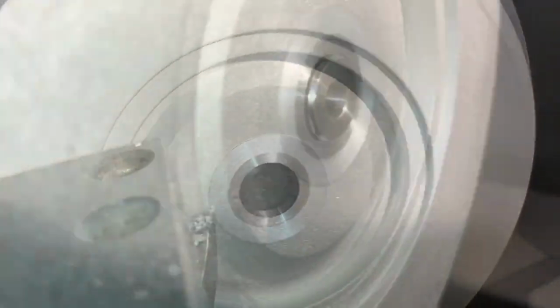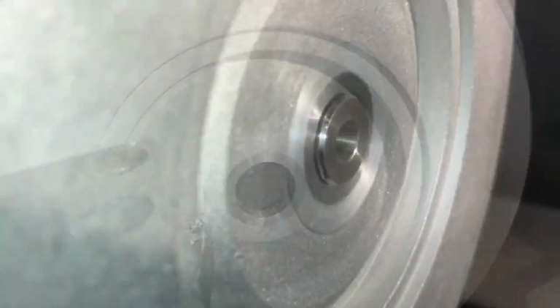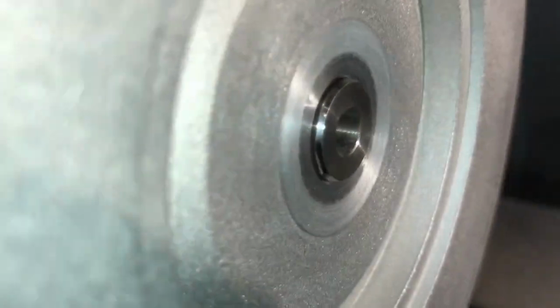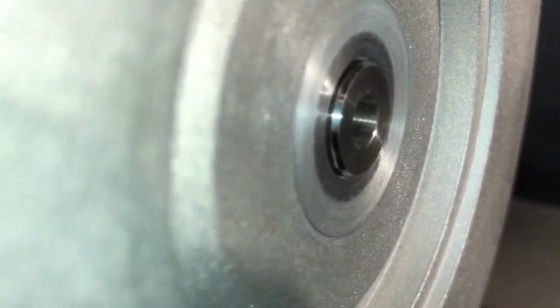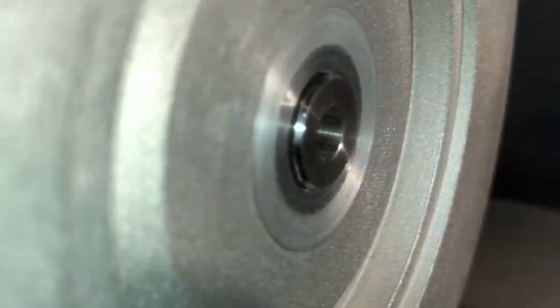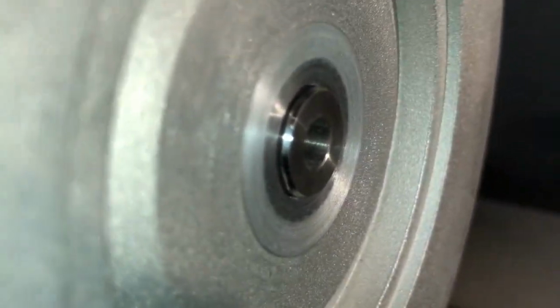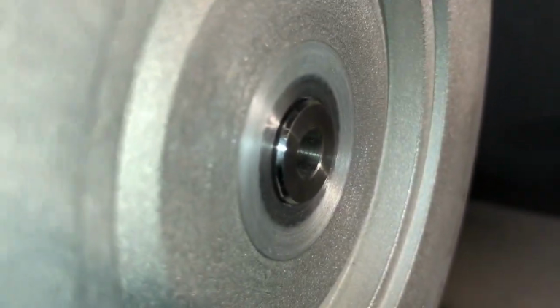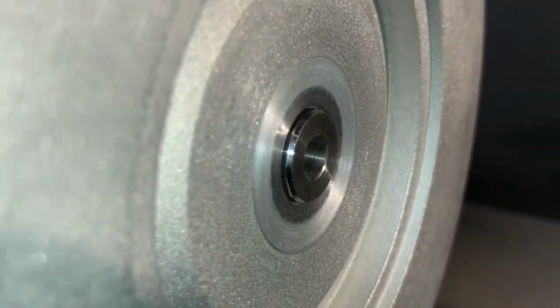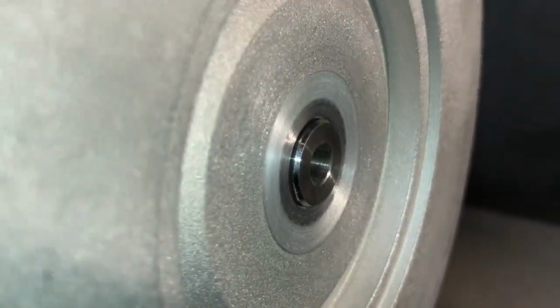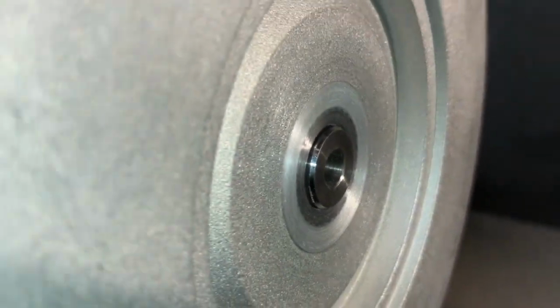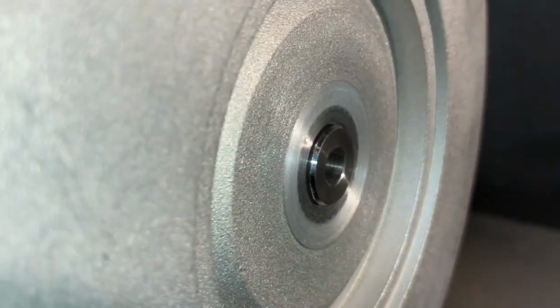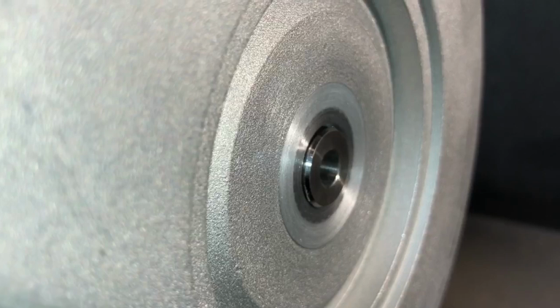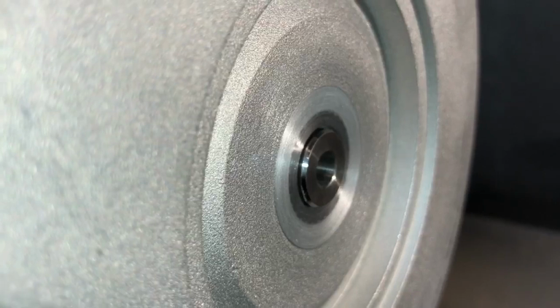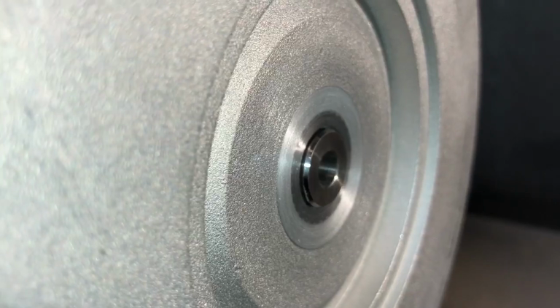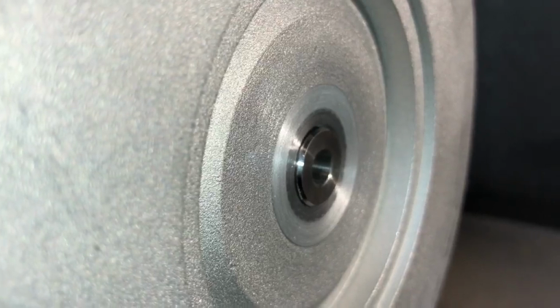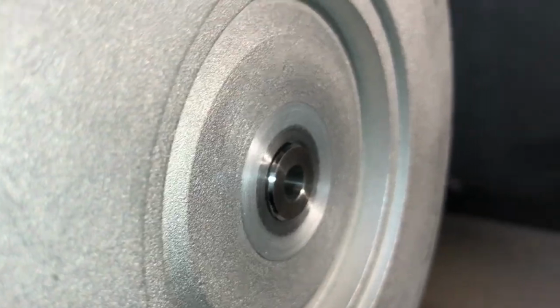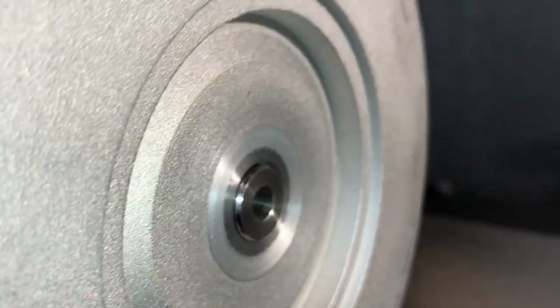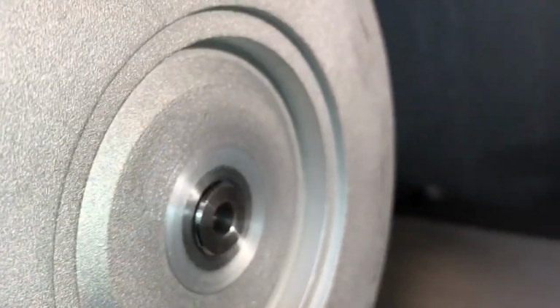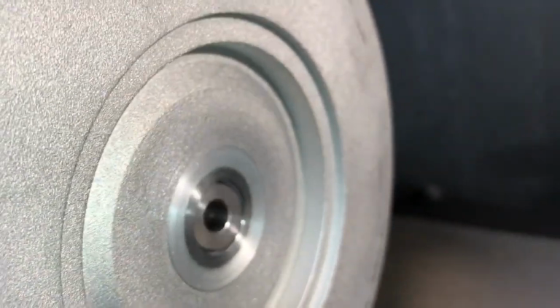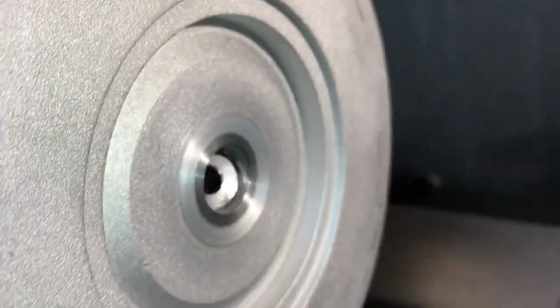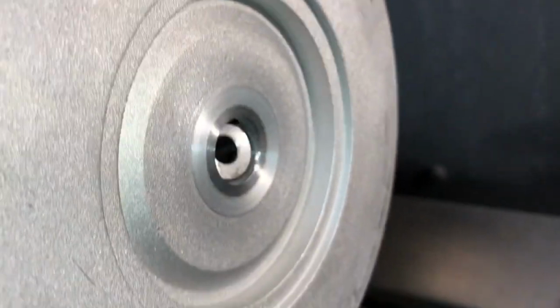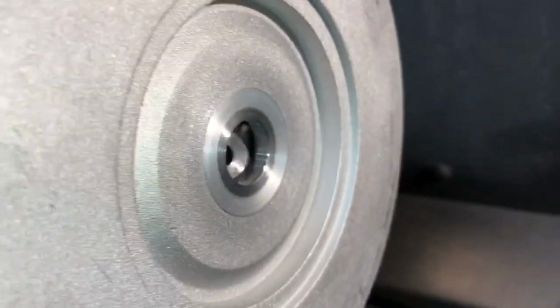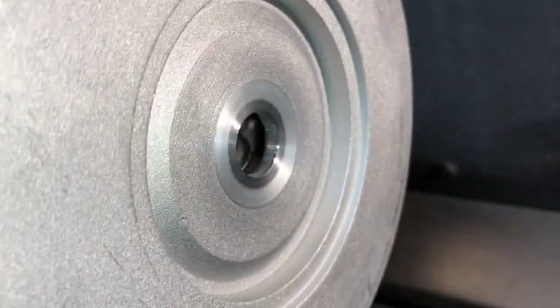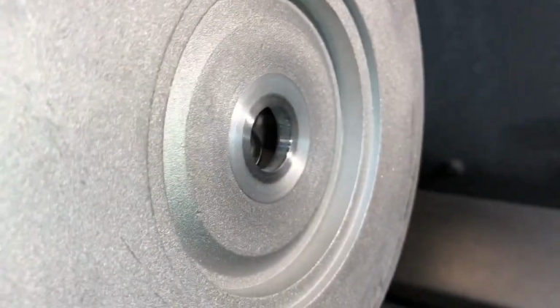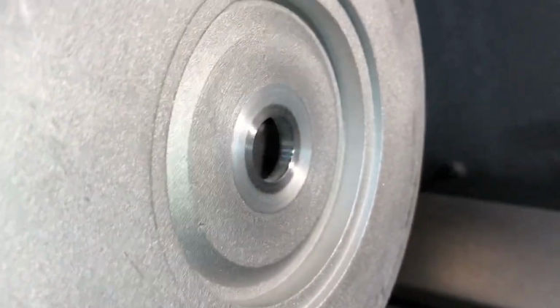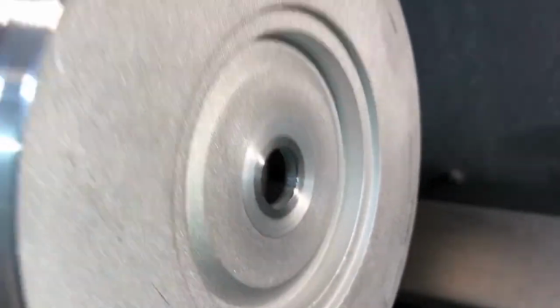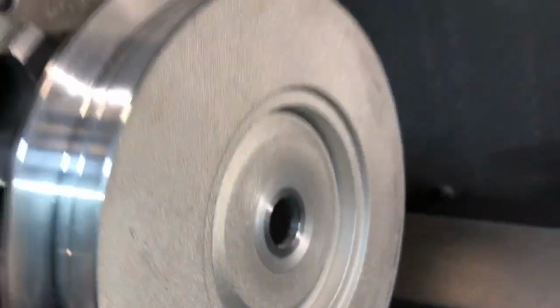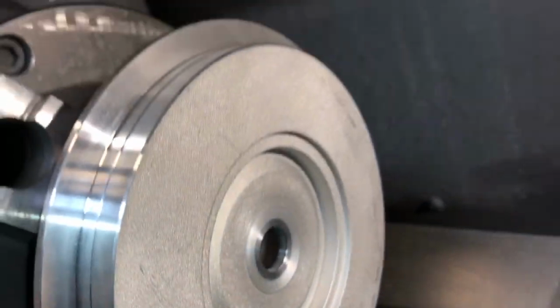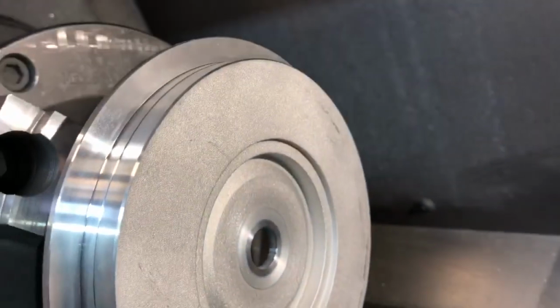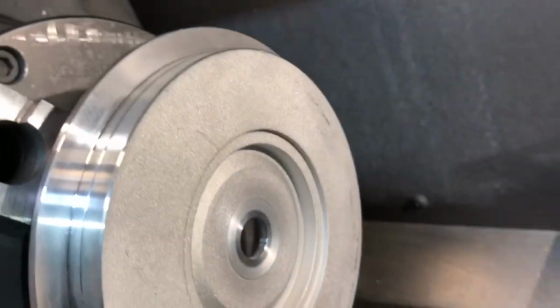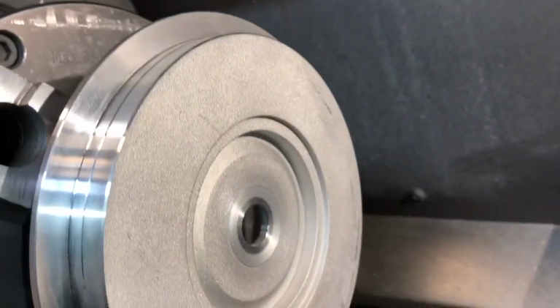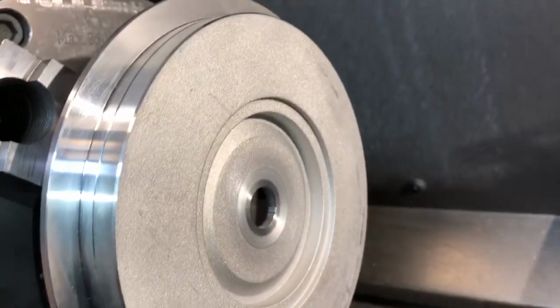This is after machining for the collar. Now I need to machine for the compressor wheel.